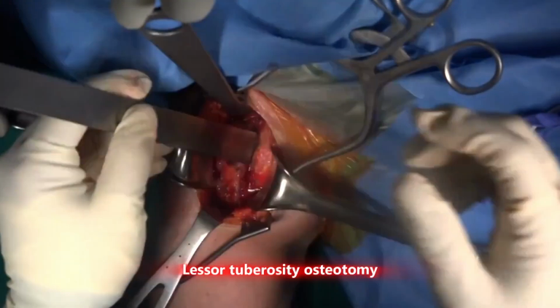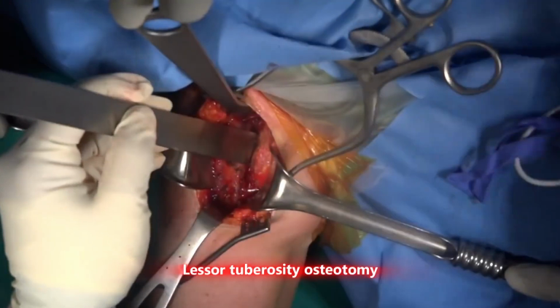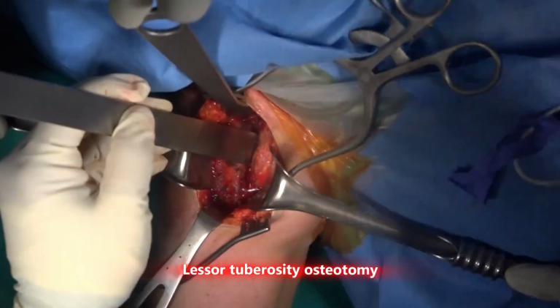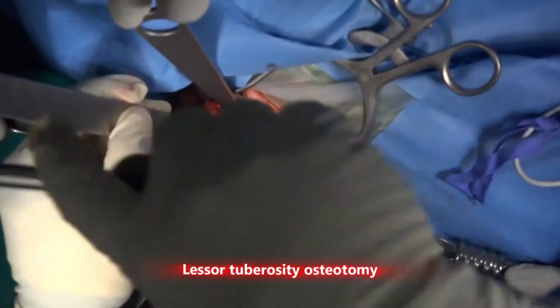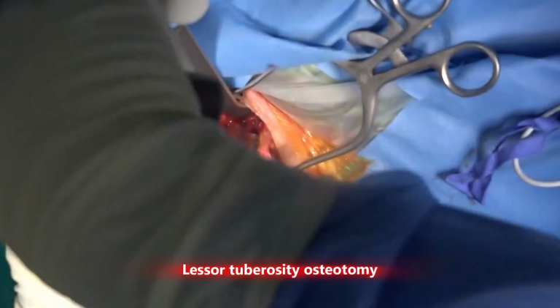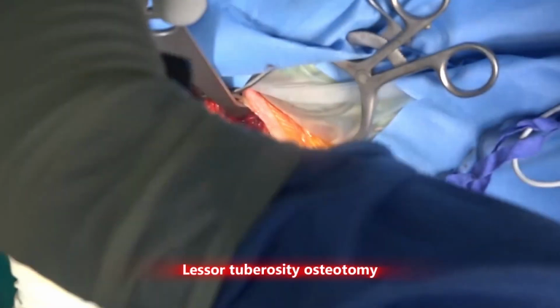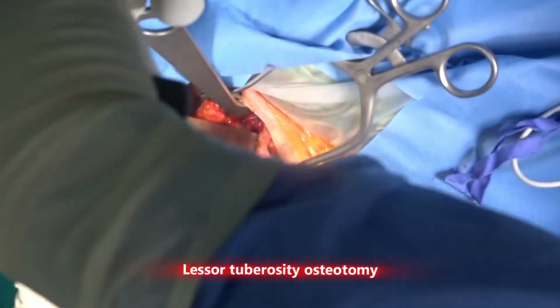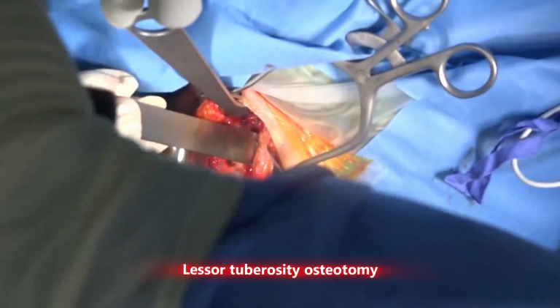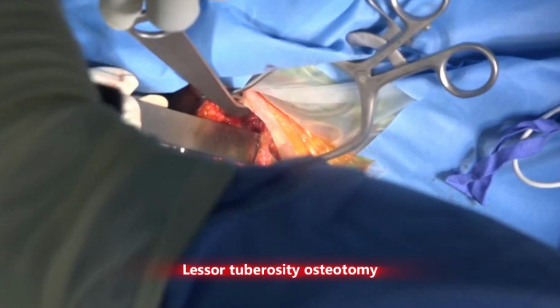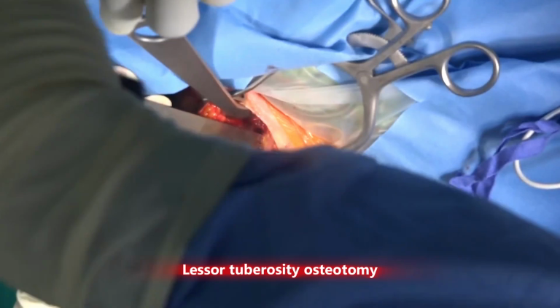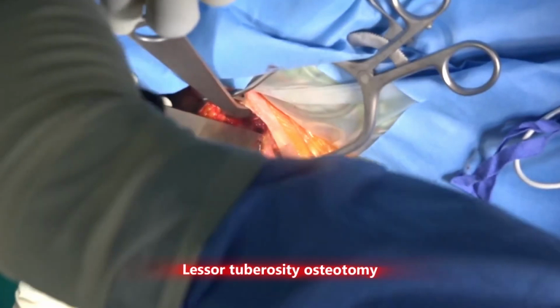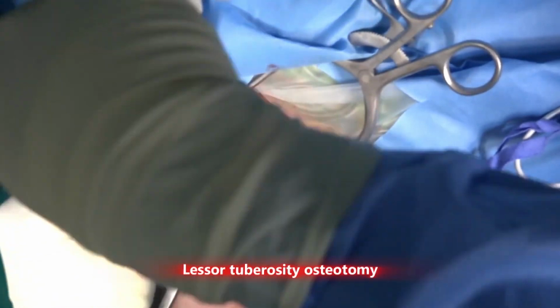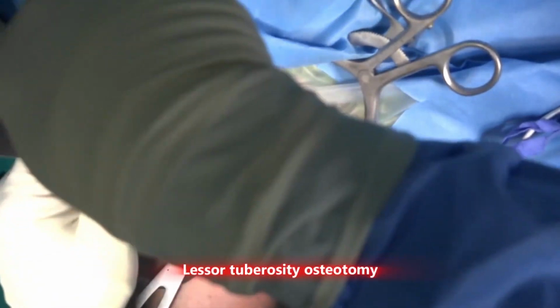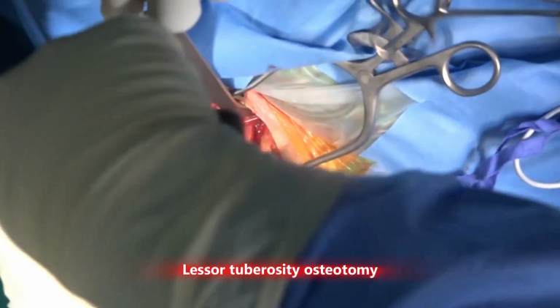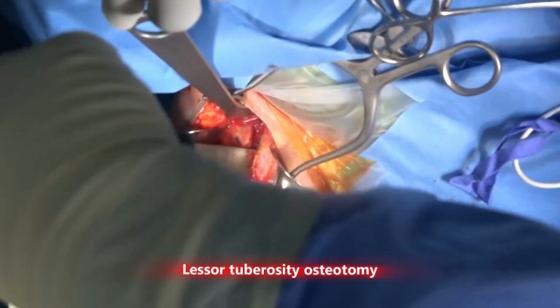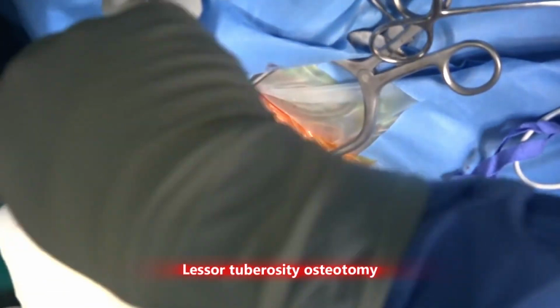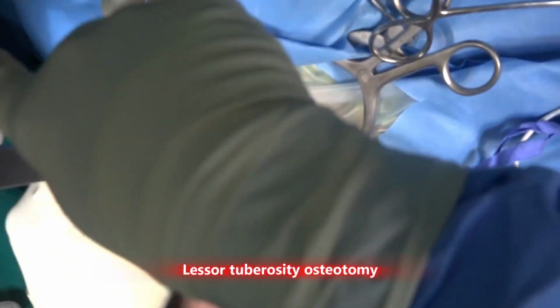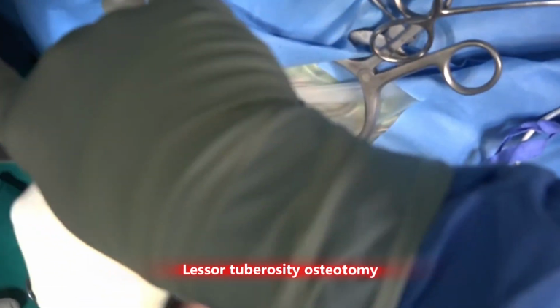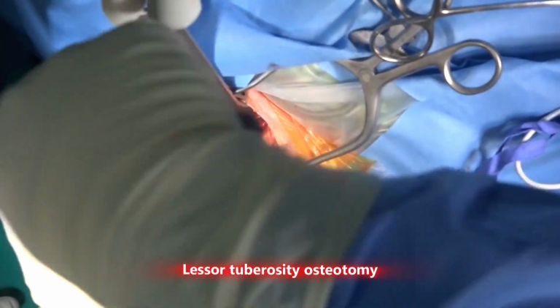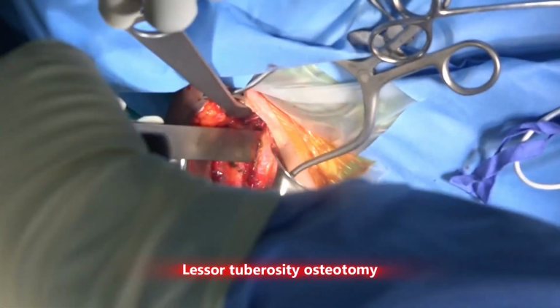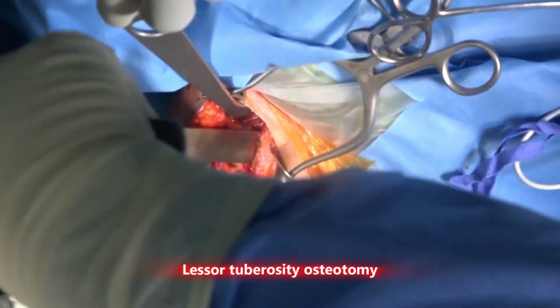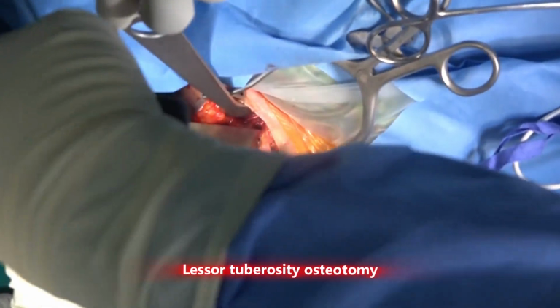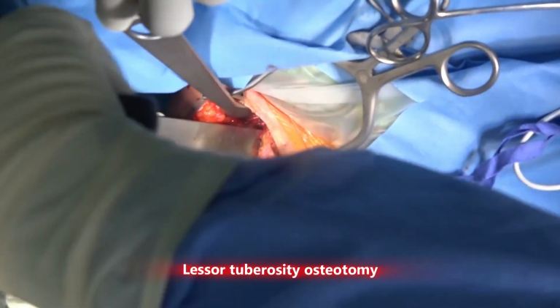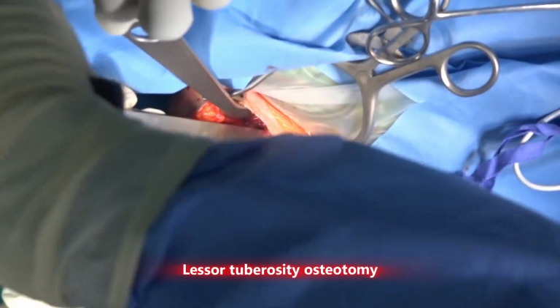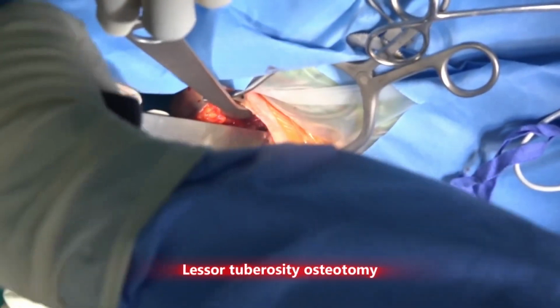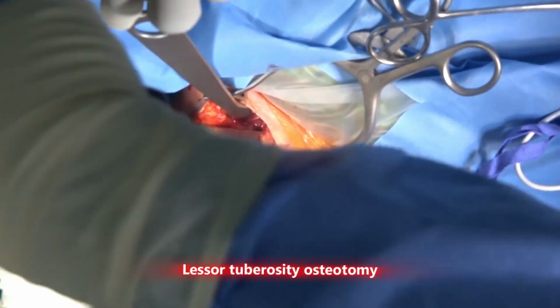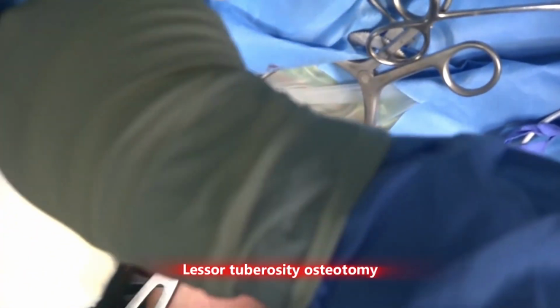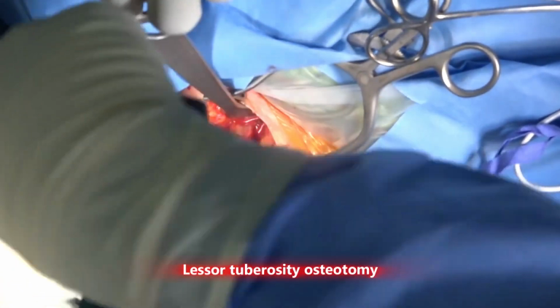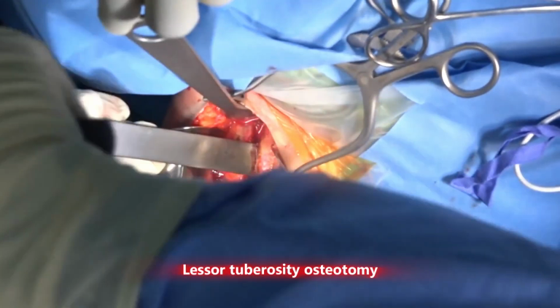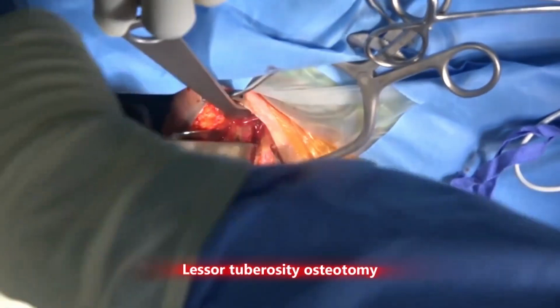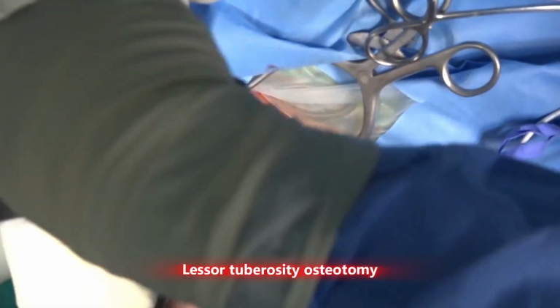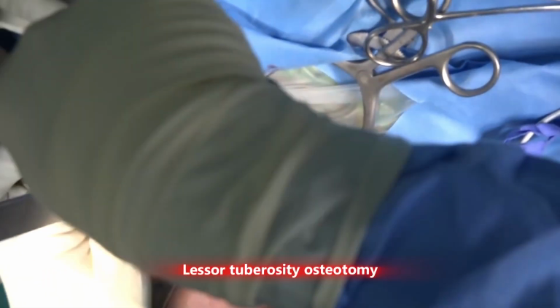With LT osteotomy, we can aim for bone-to-bone healing of the subscapularis.